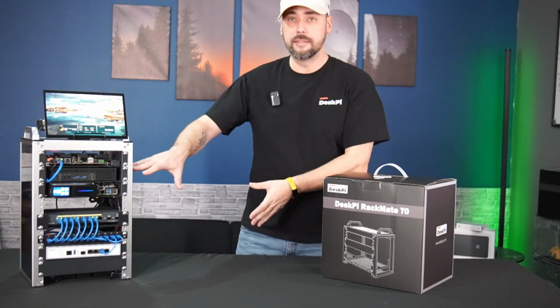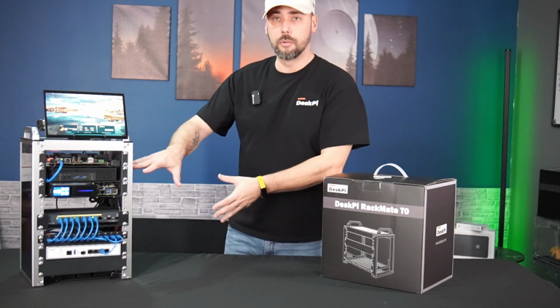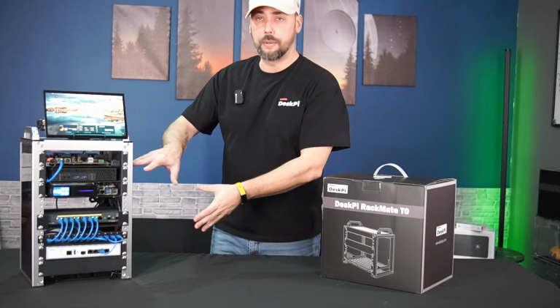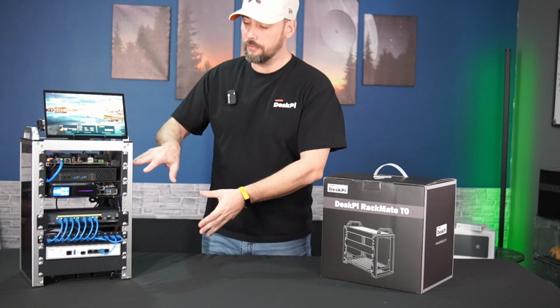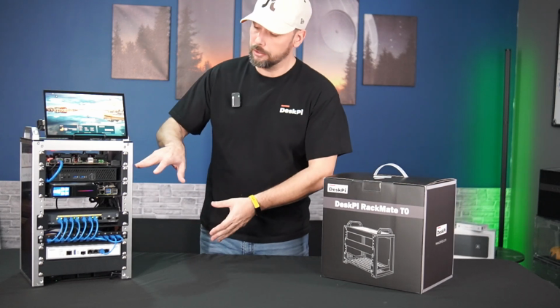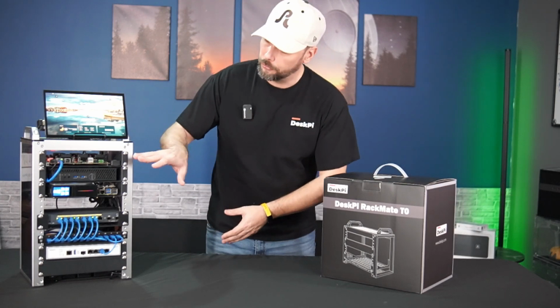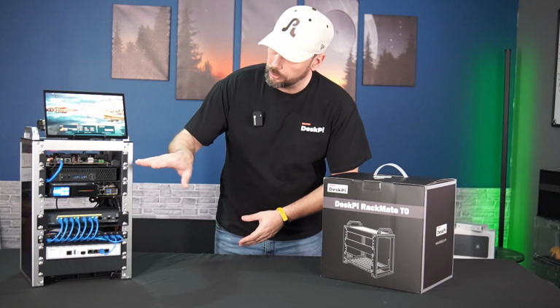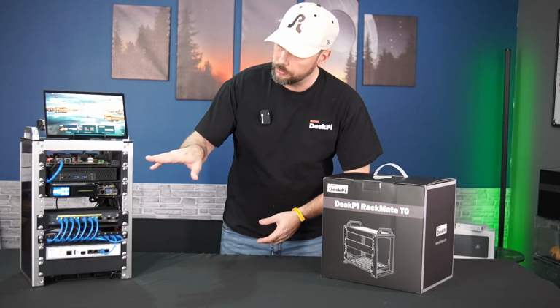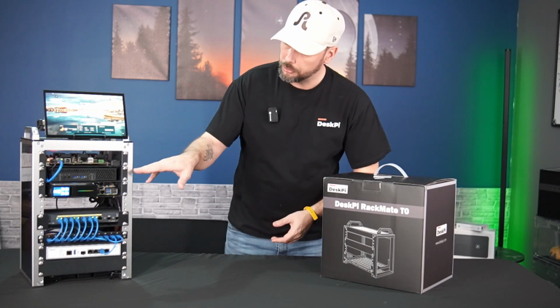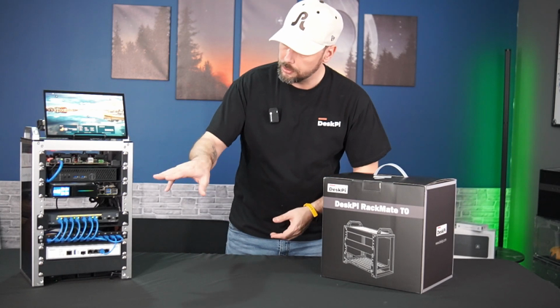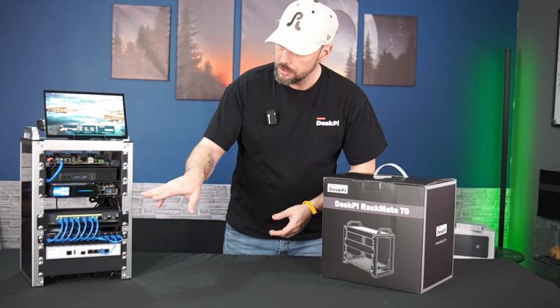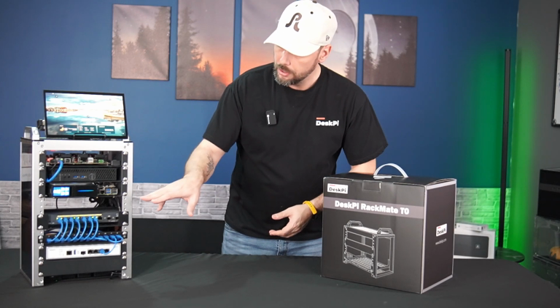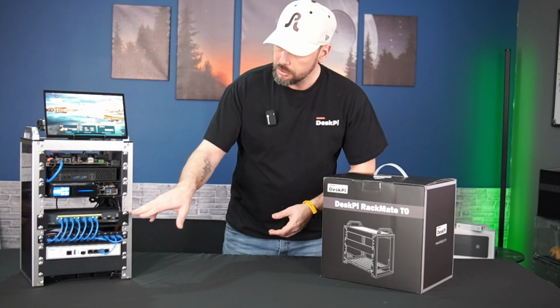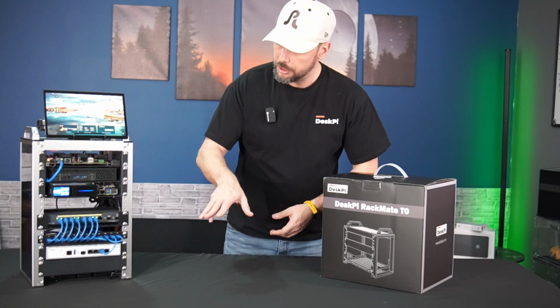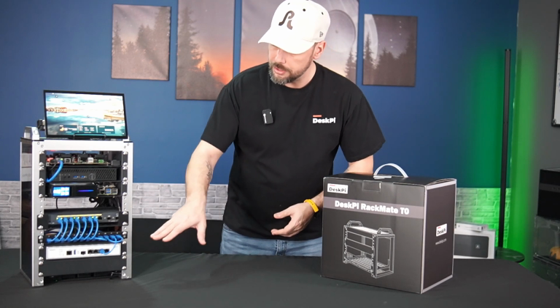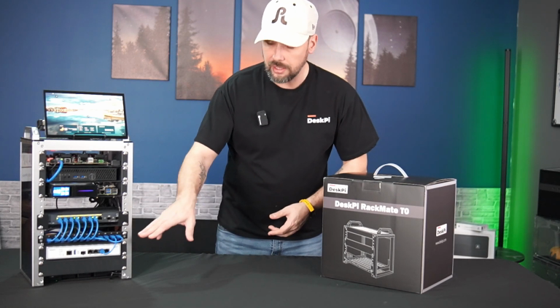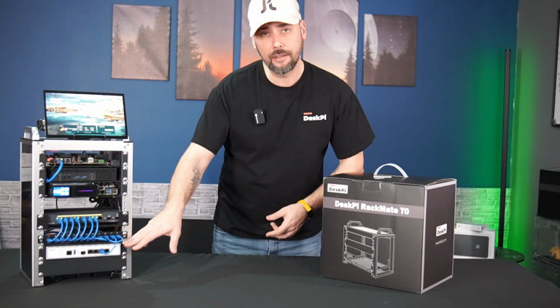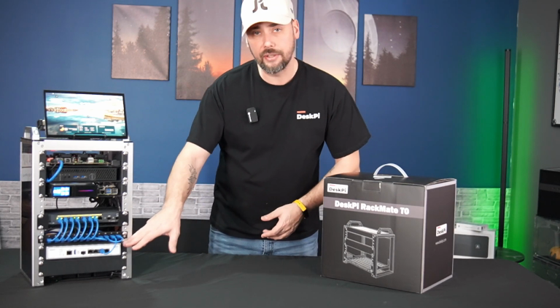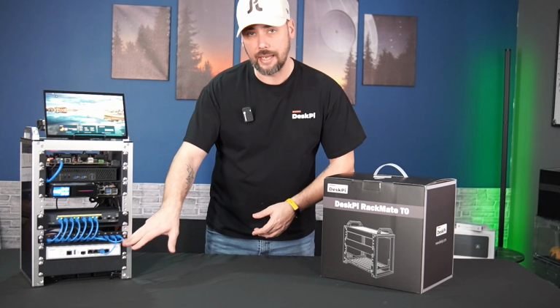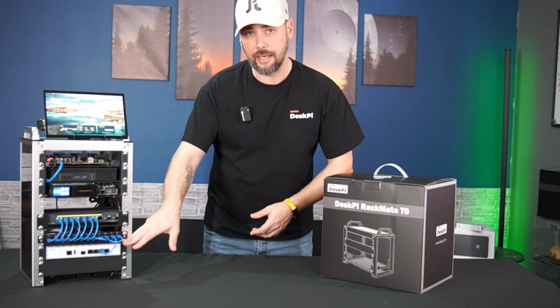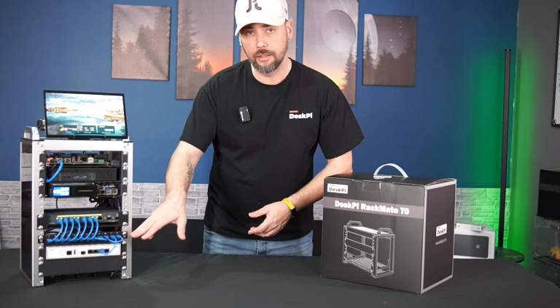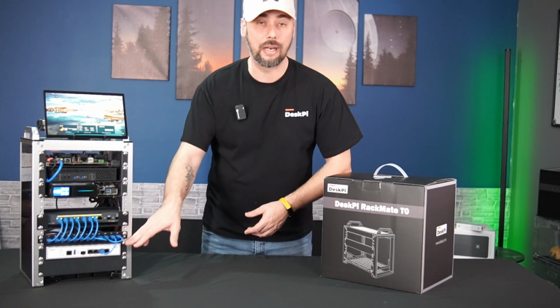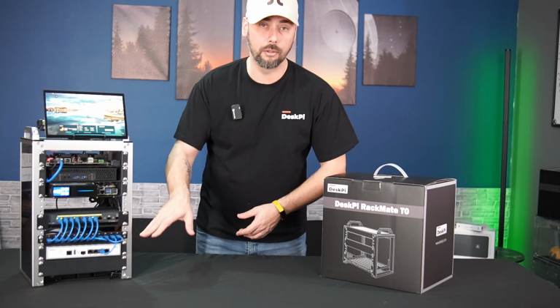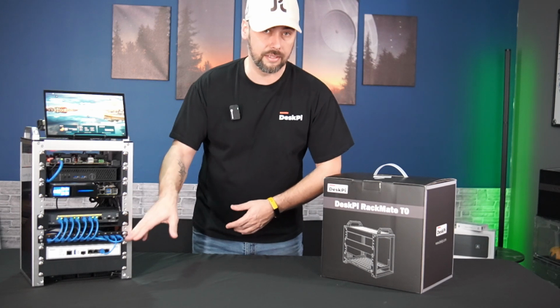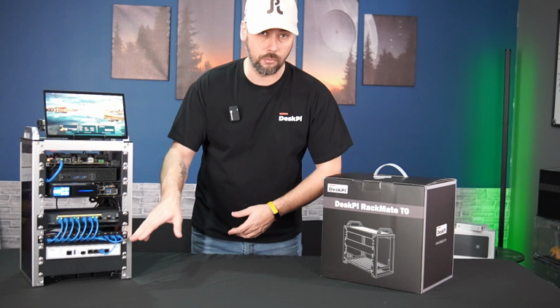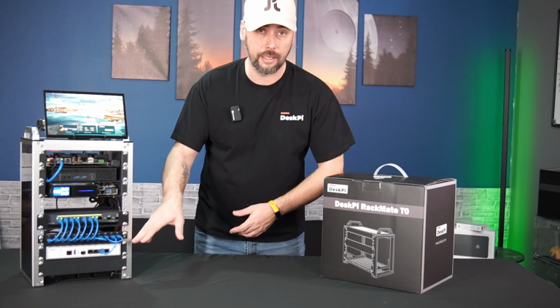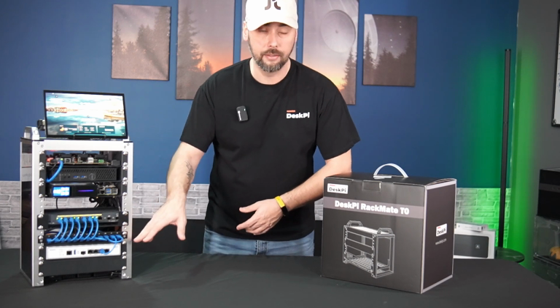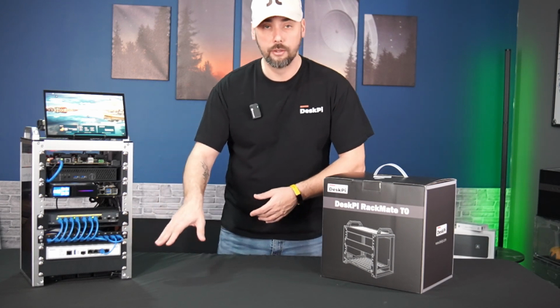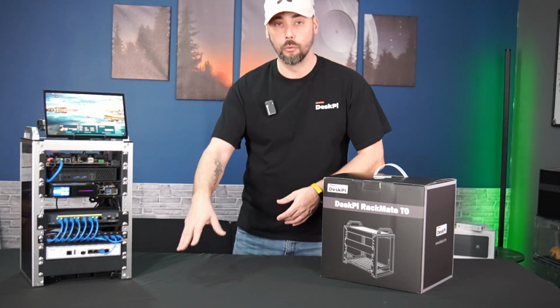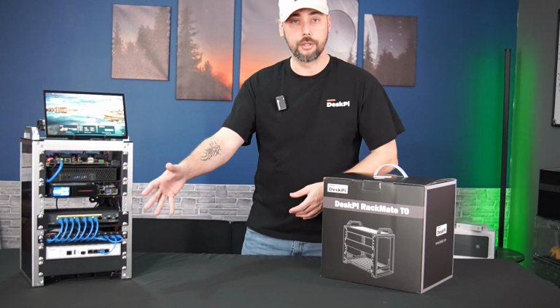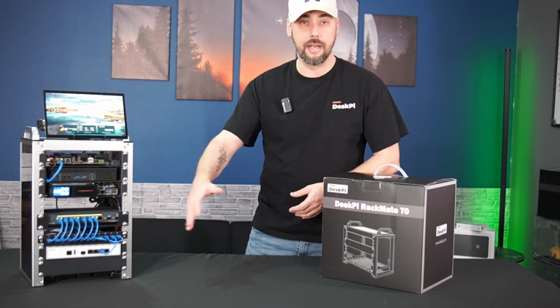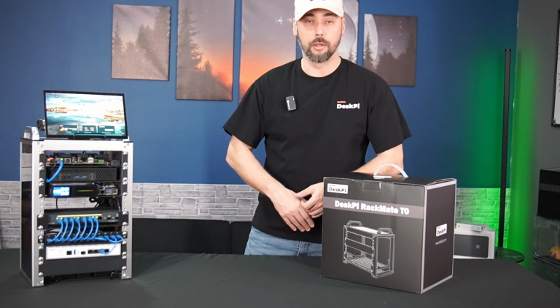Similar to what we have here, full of servers, switches, even a router or gateway for your network.